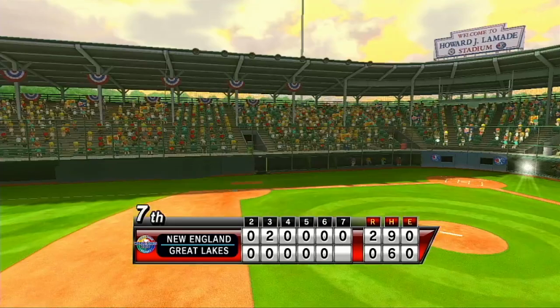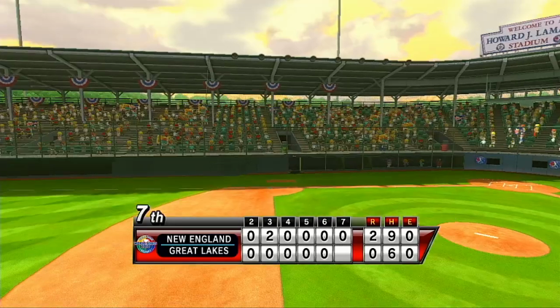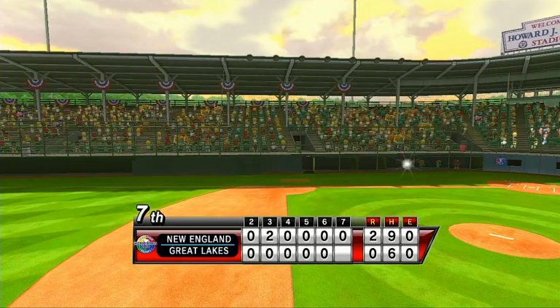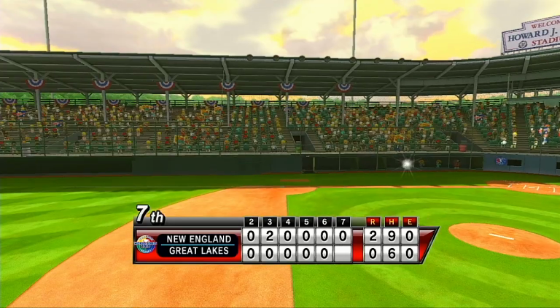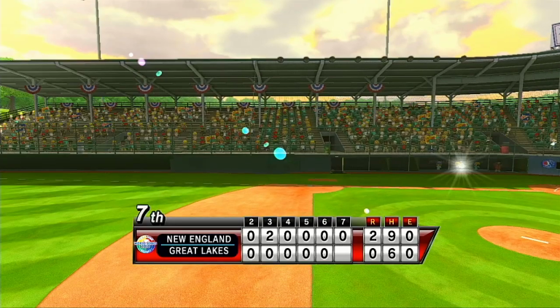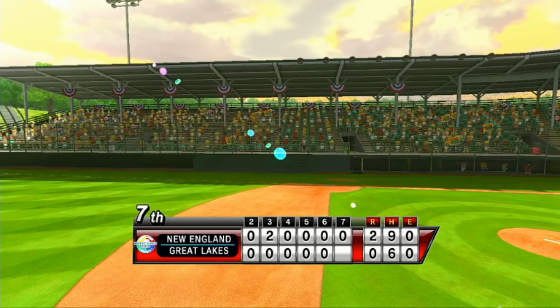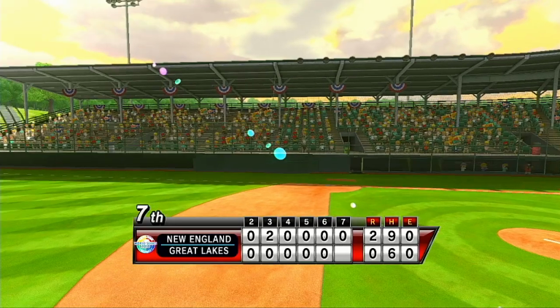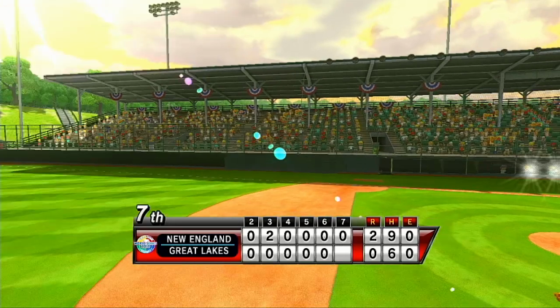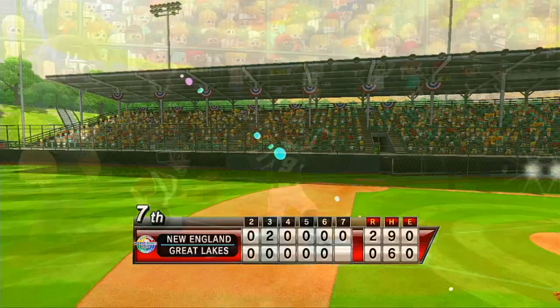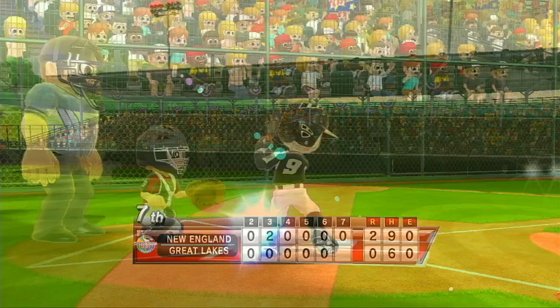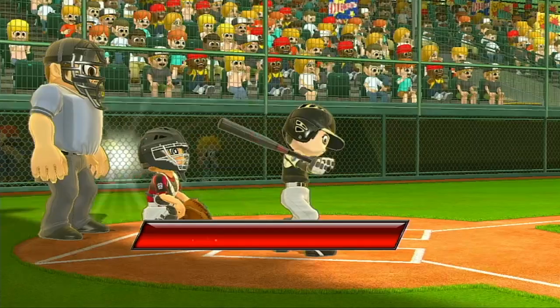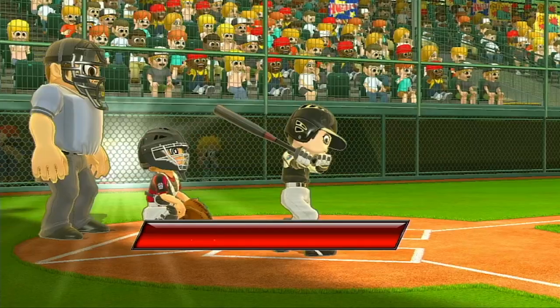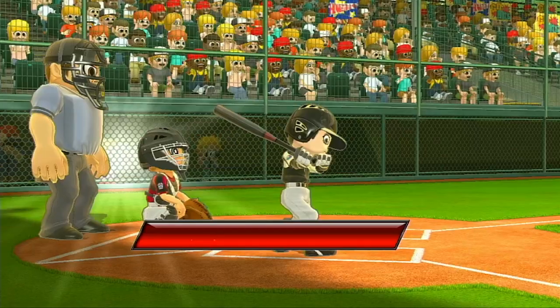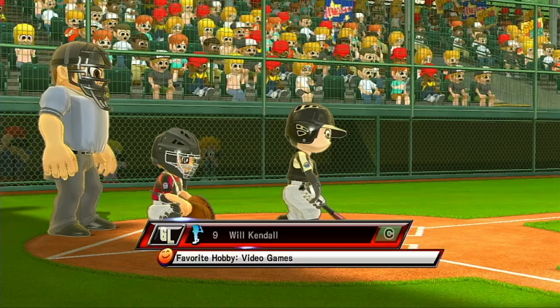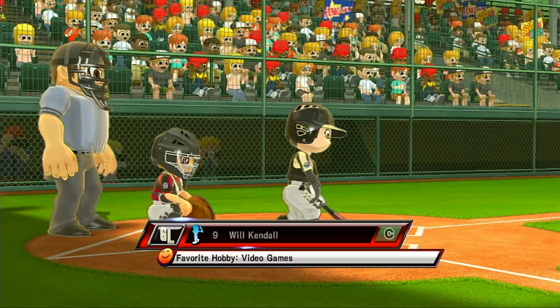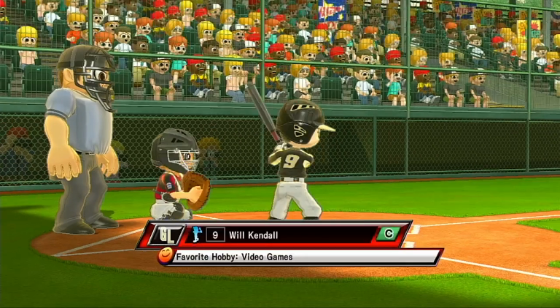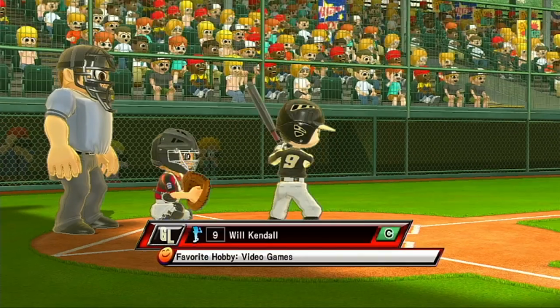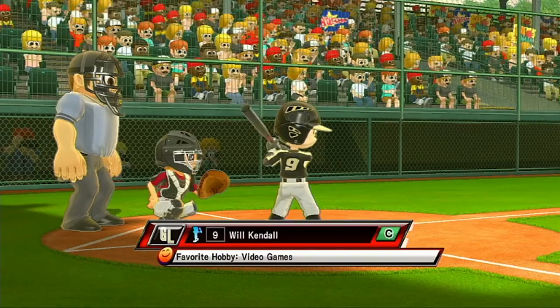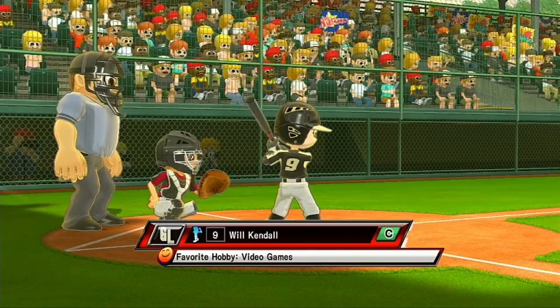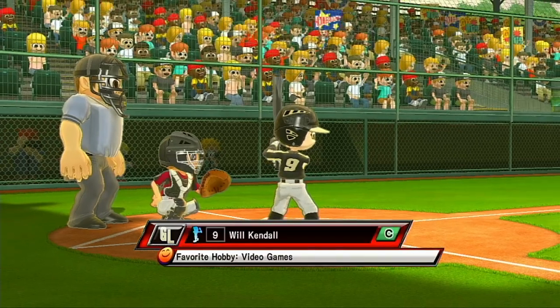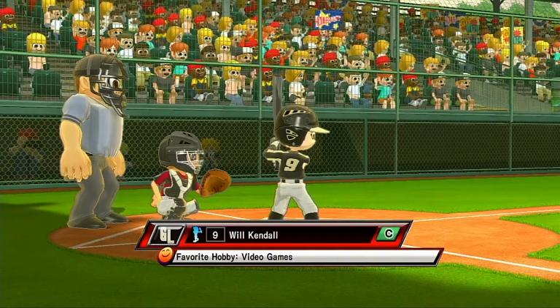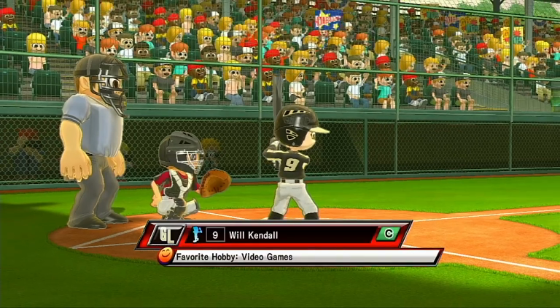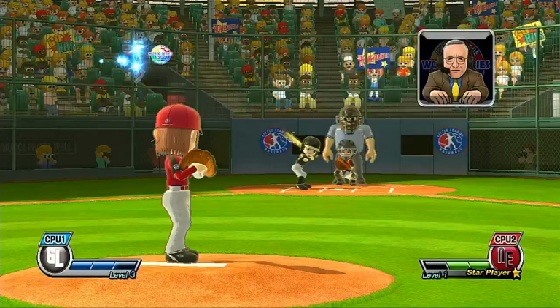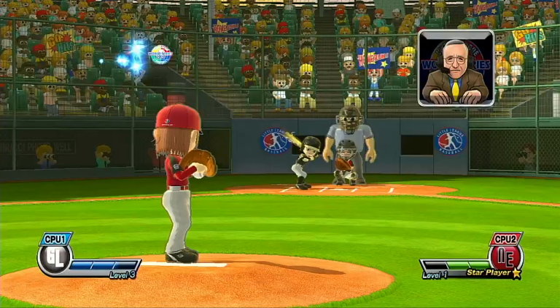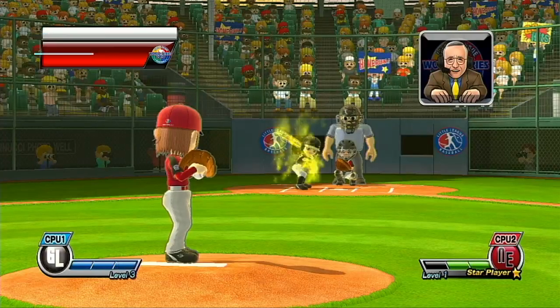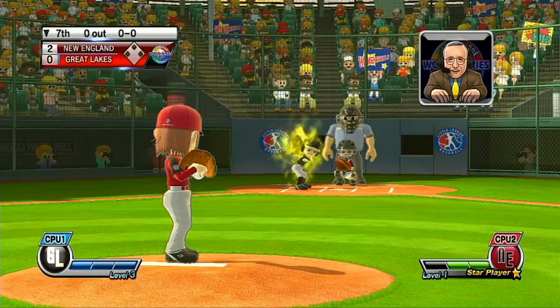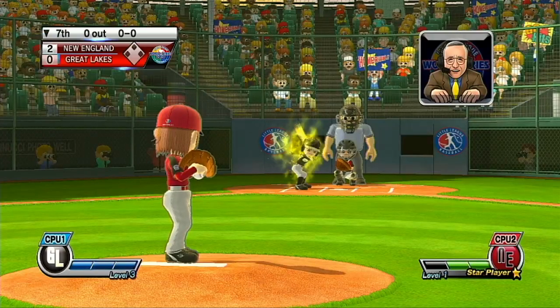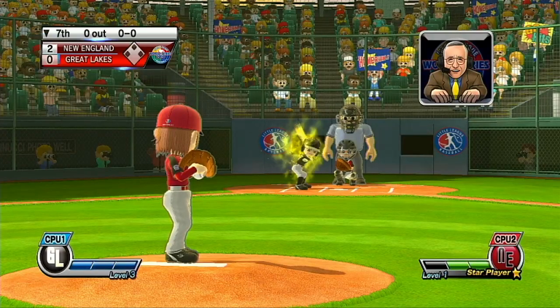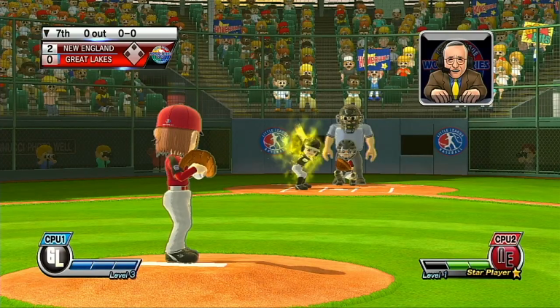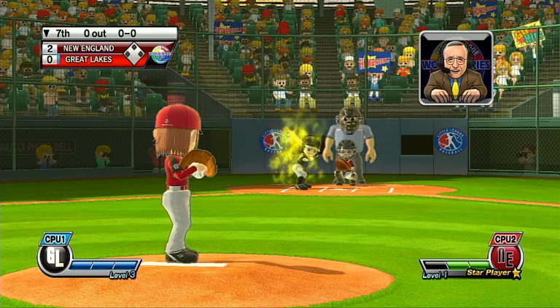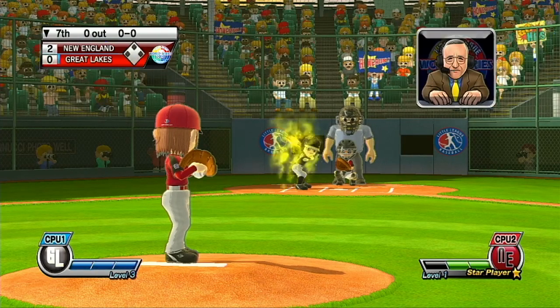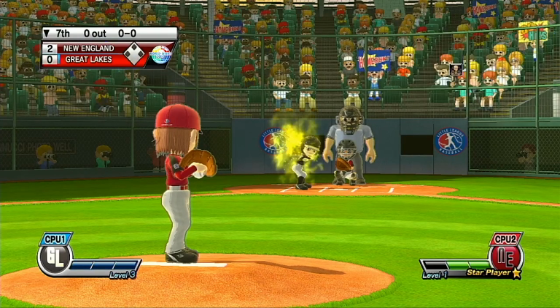Hall of Famer Yogi Berra once said that Little League baseball is a good thing because it keeps the parents off the streets. Look around — that's true, what you see in the stands today. It's the bottom of the seventh.